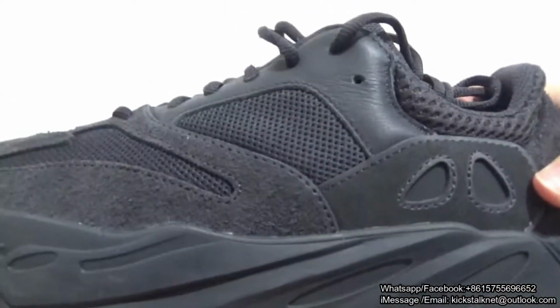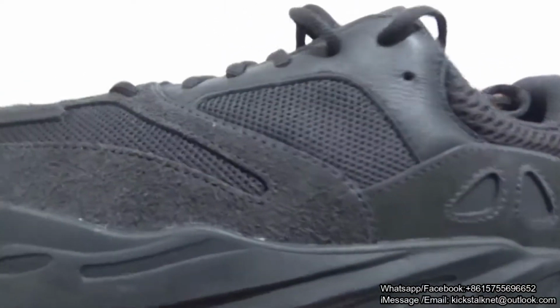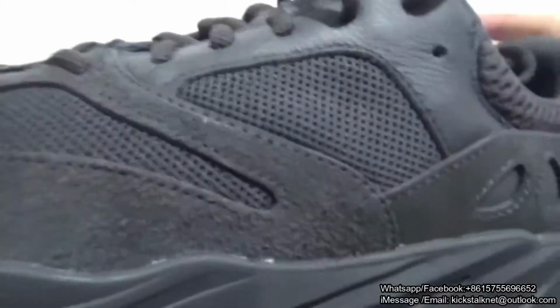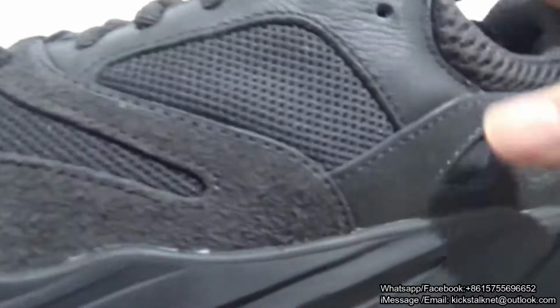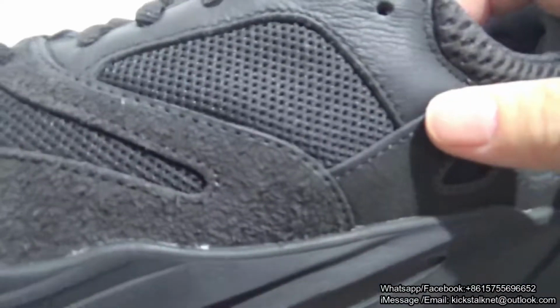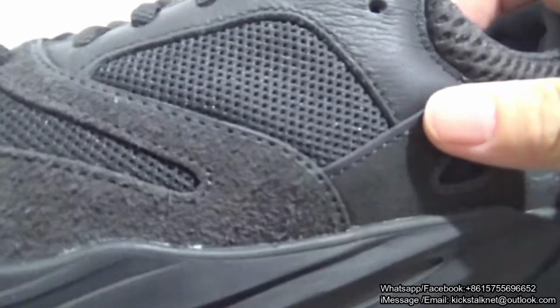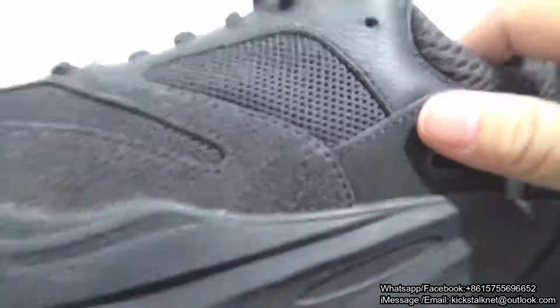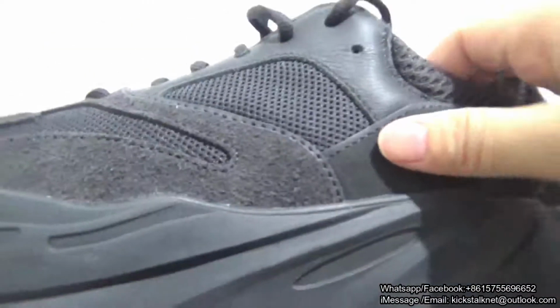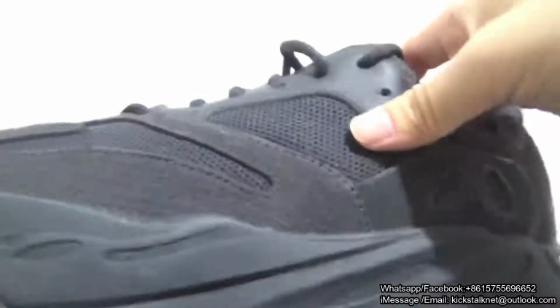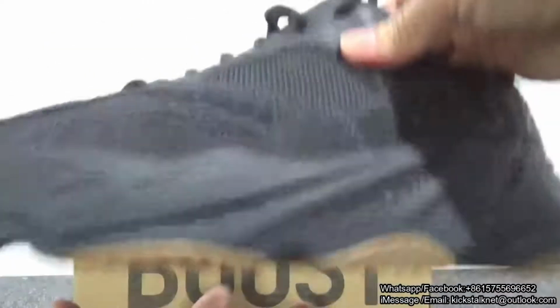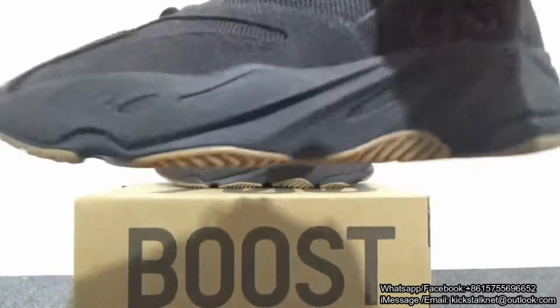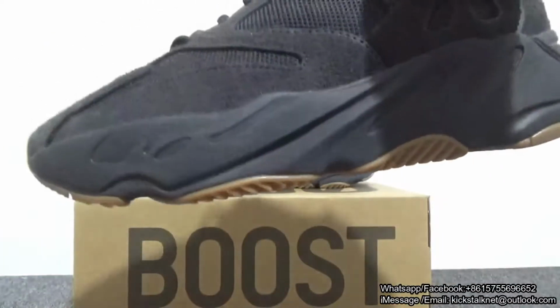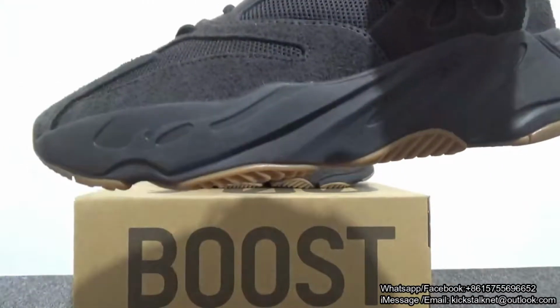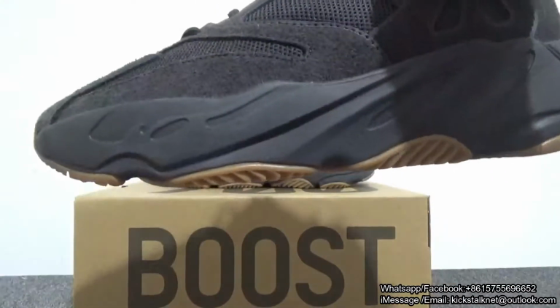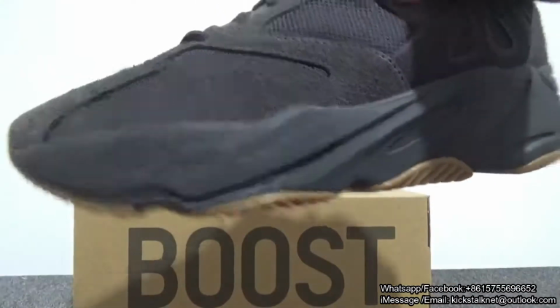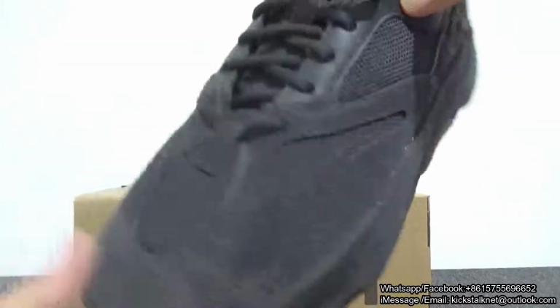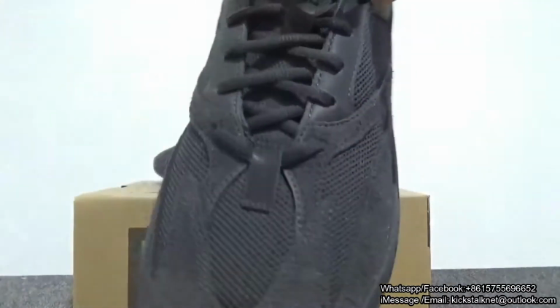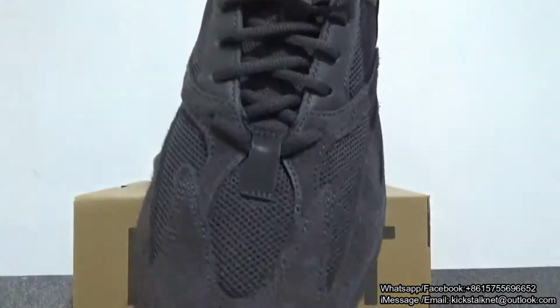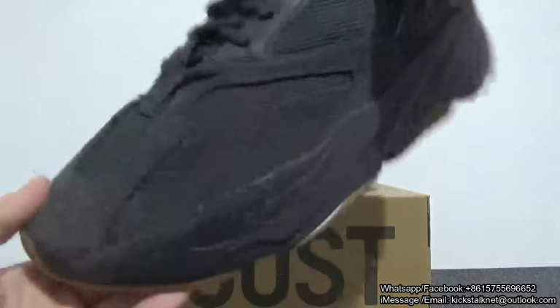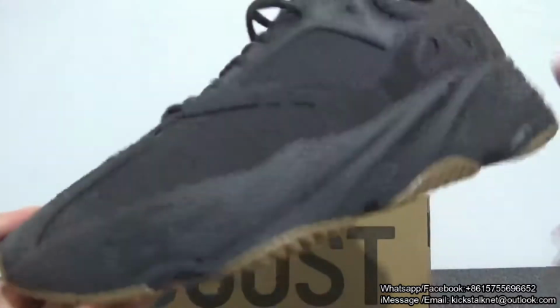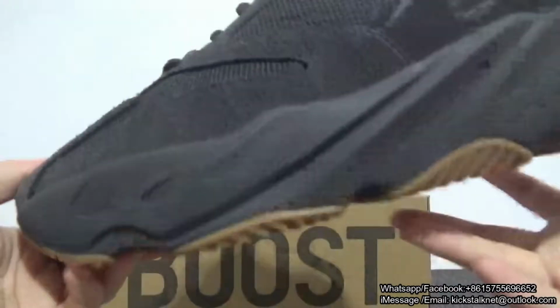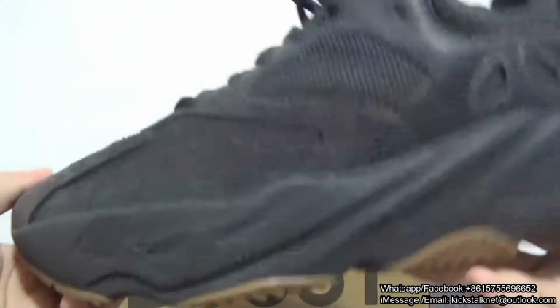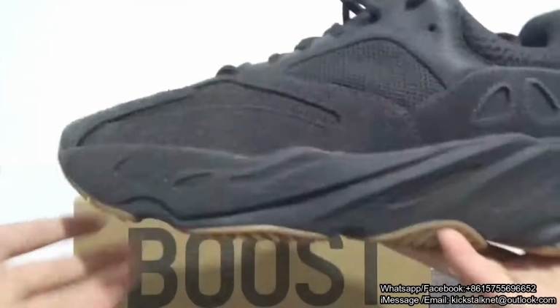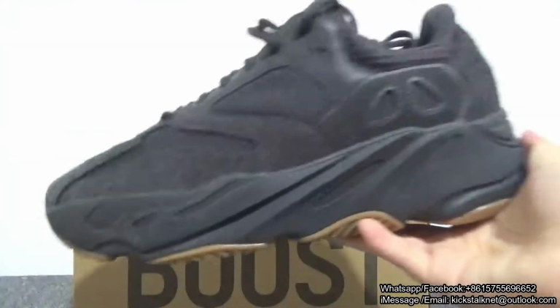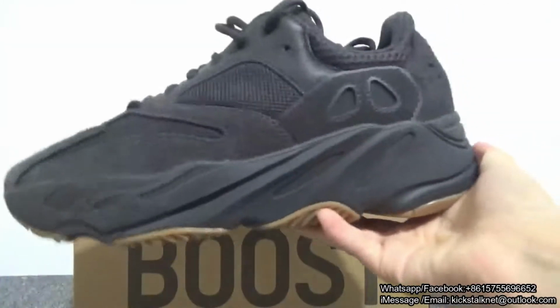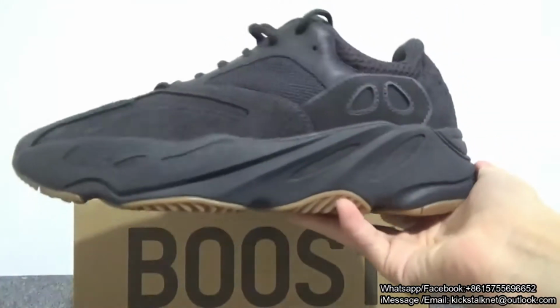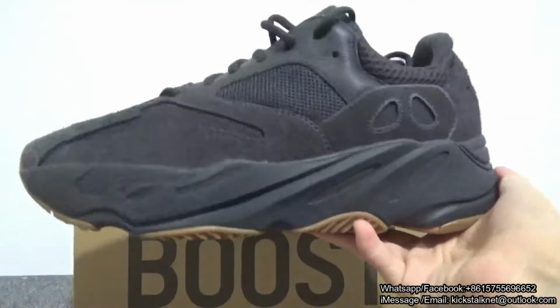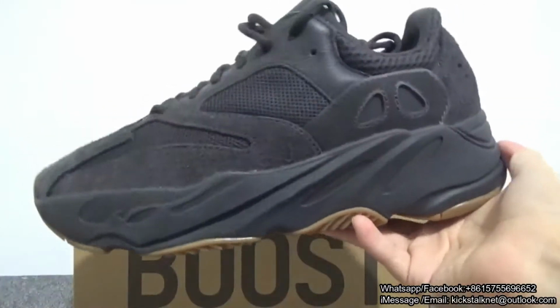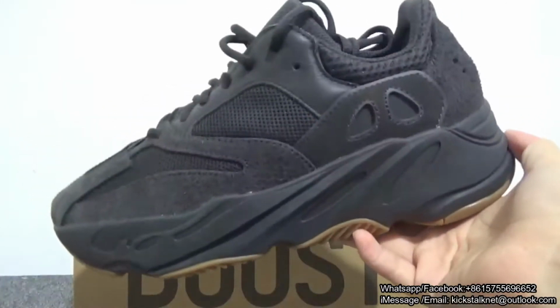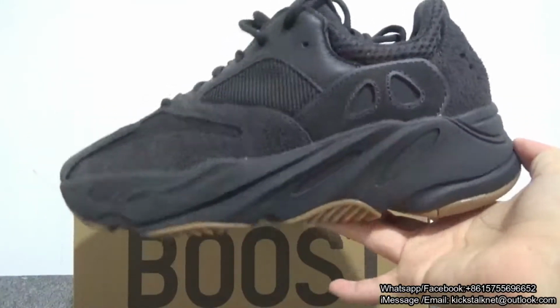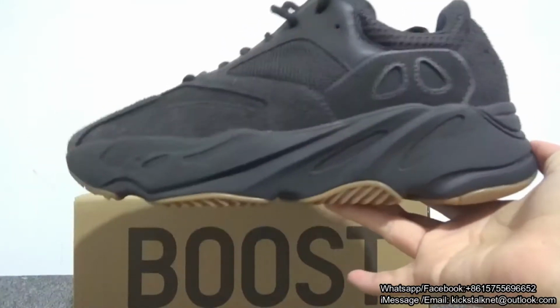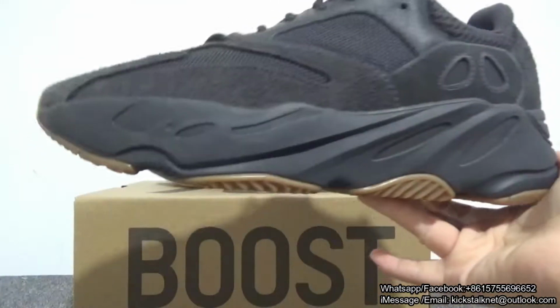So beautiful shoes. You can check the shape — it looks very perfect.